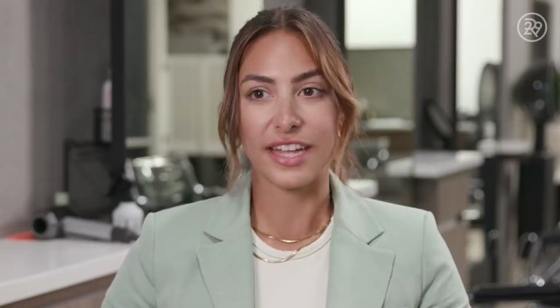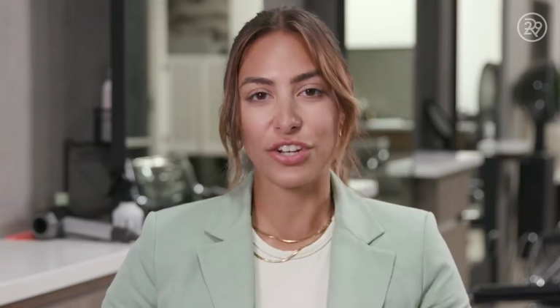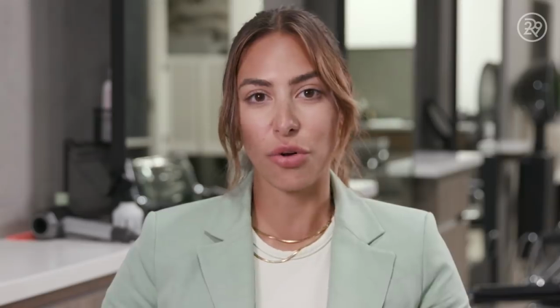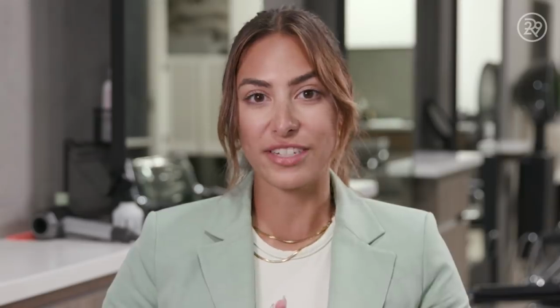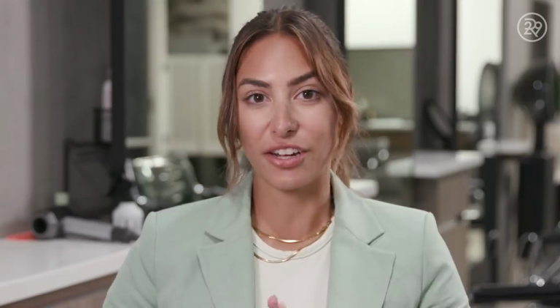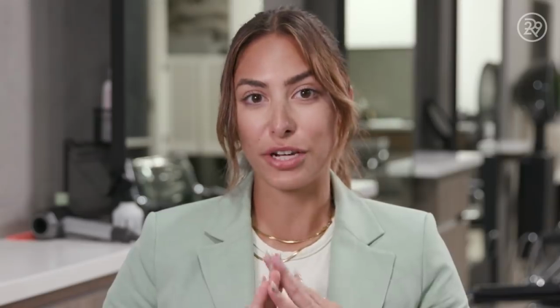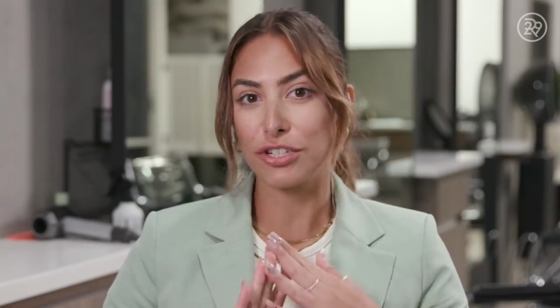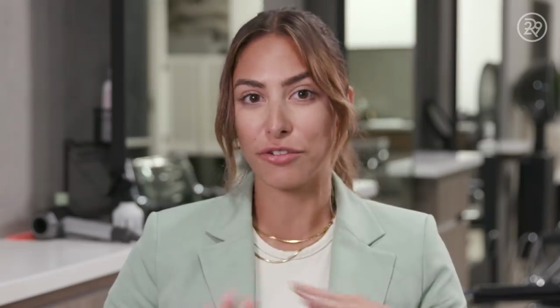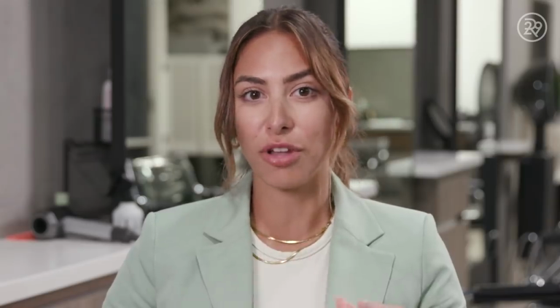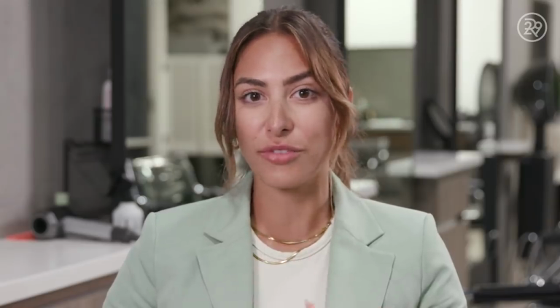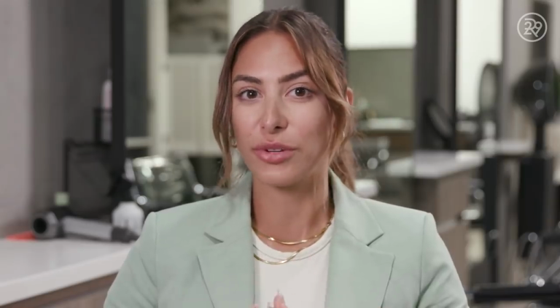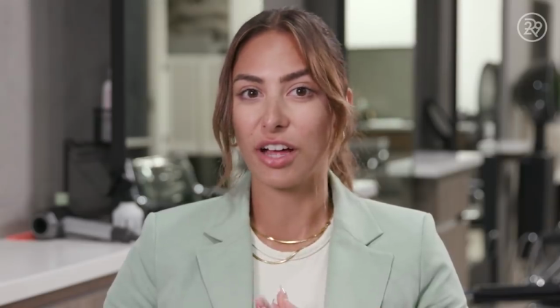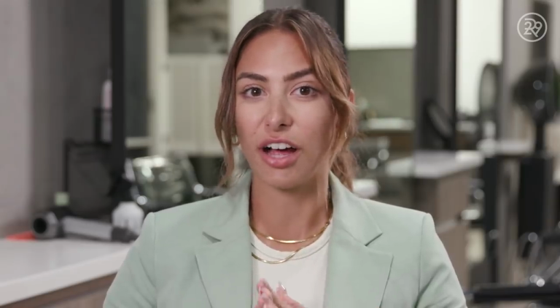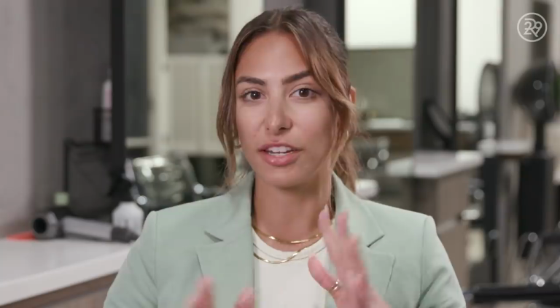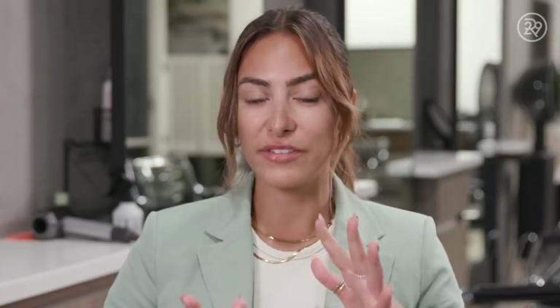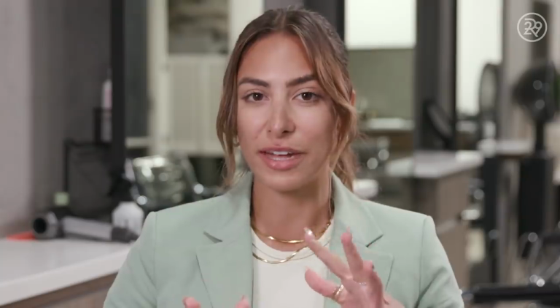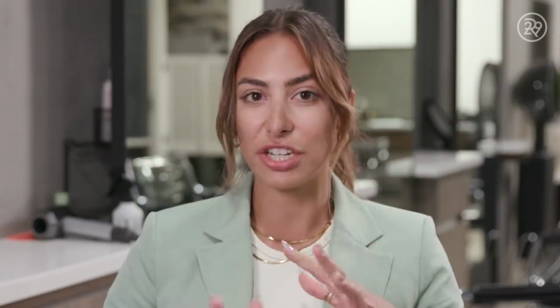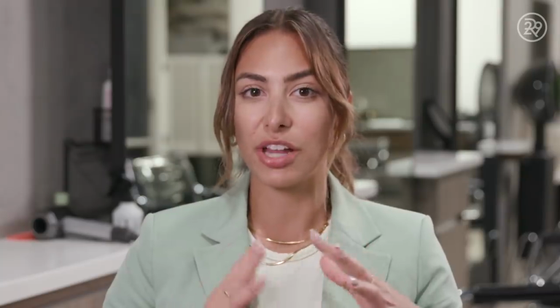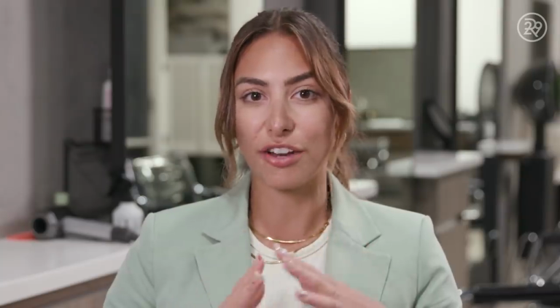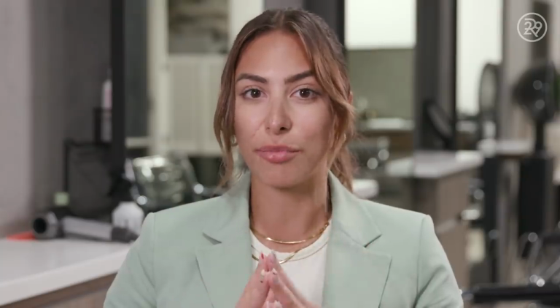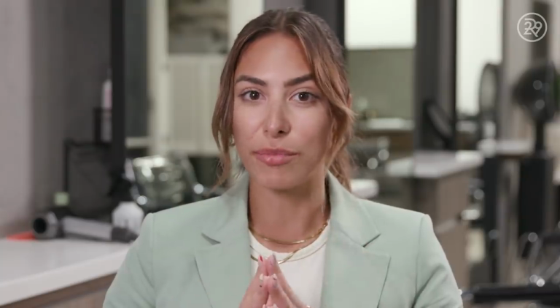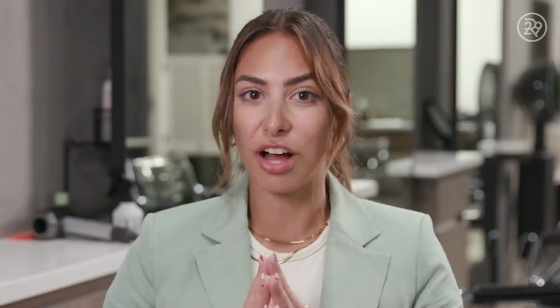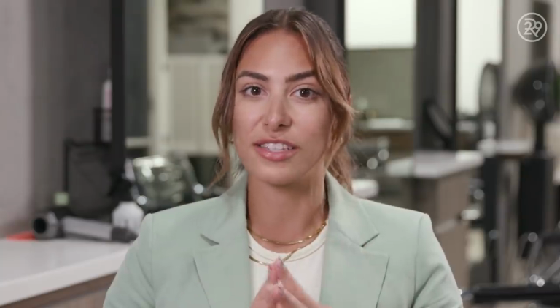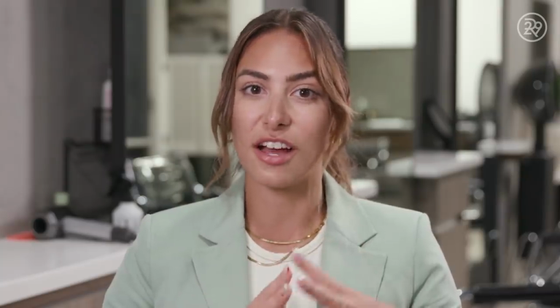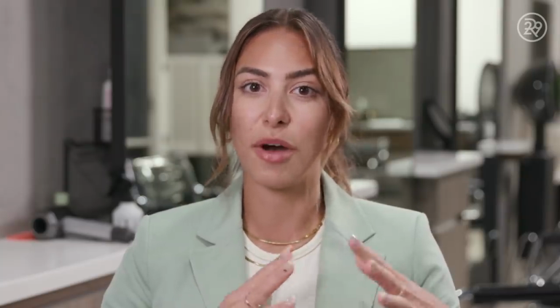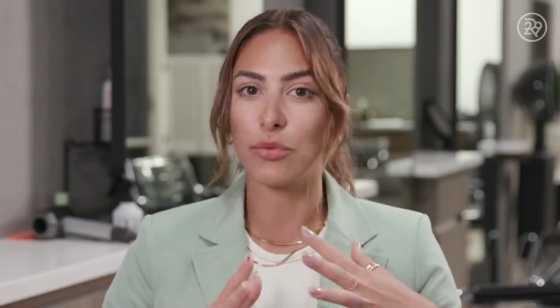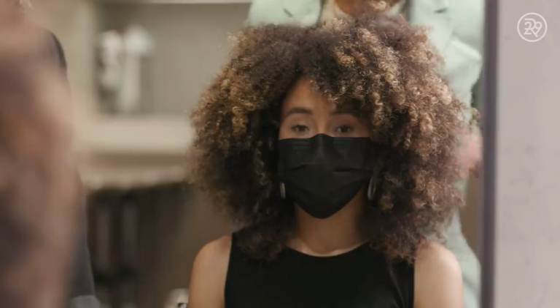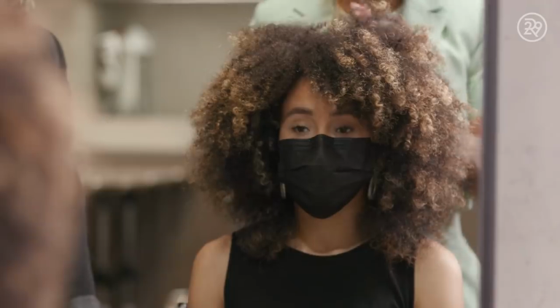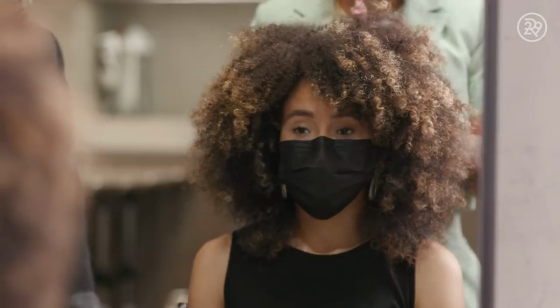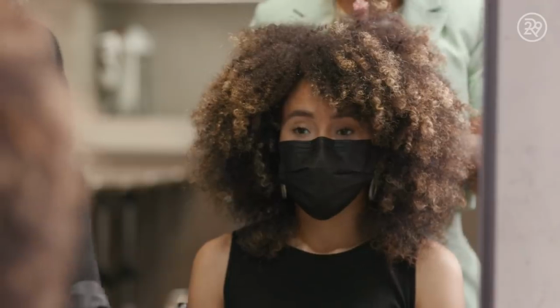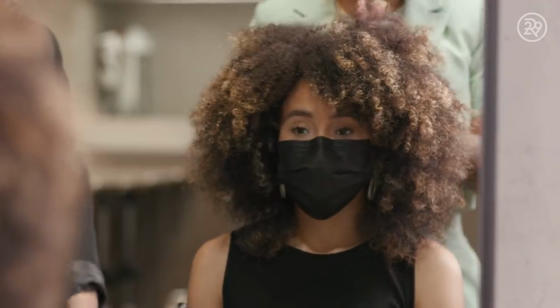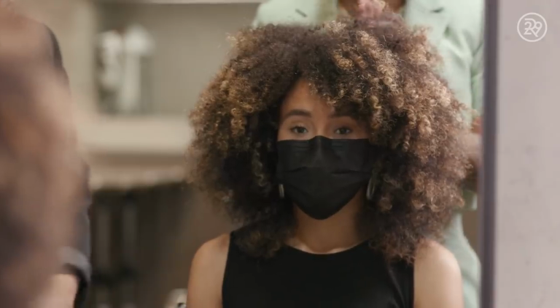Today on Nicole, we are taking her pretty much full blonde. We're doing a little bit of dimension, but a lot of bright blondes — honey-warm colors to complement her skin tone.